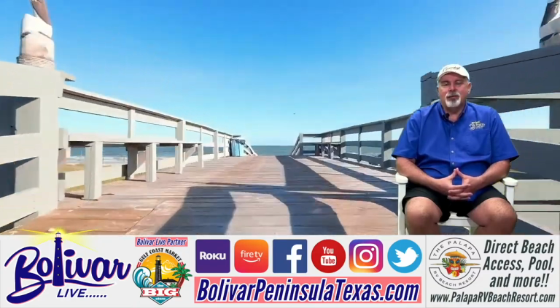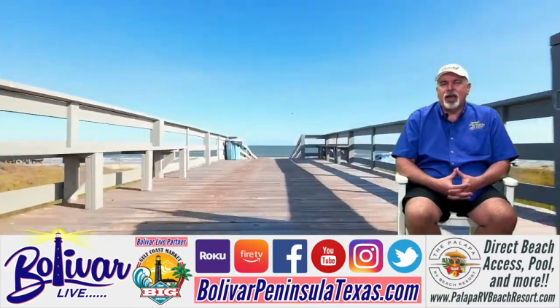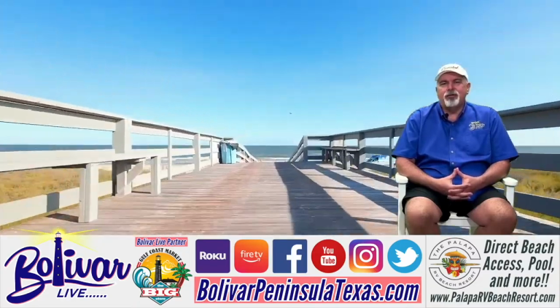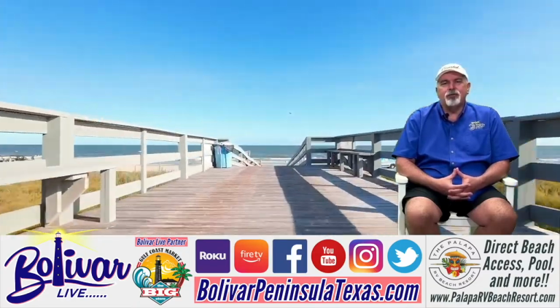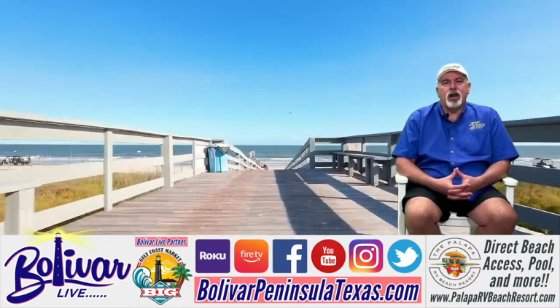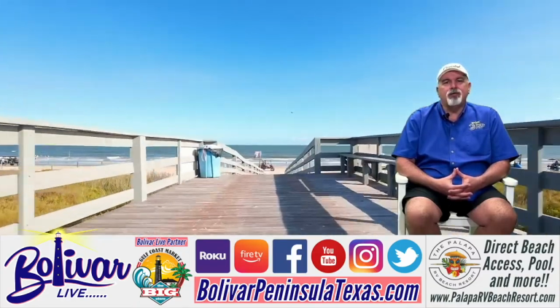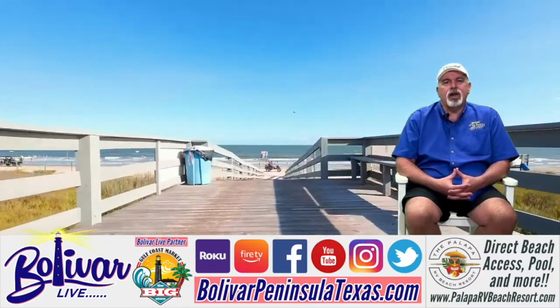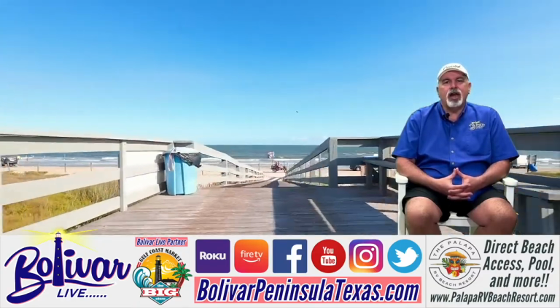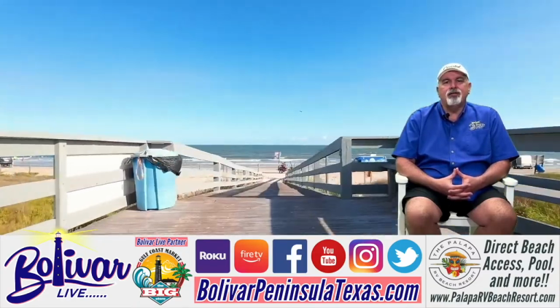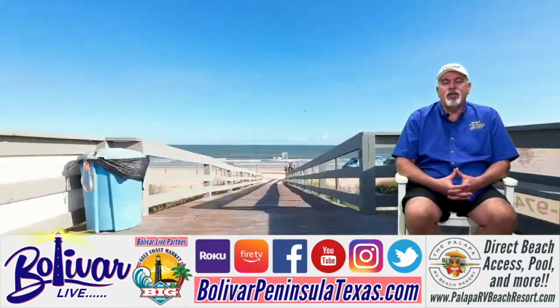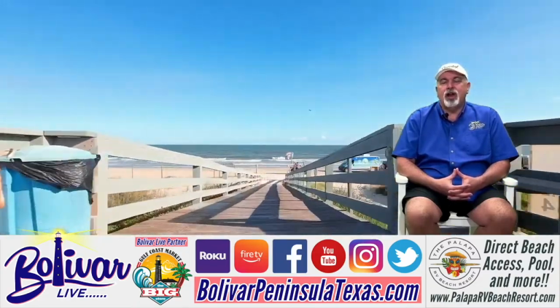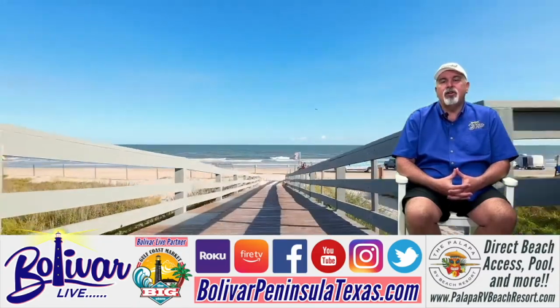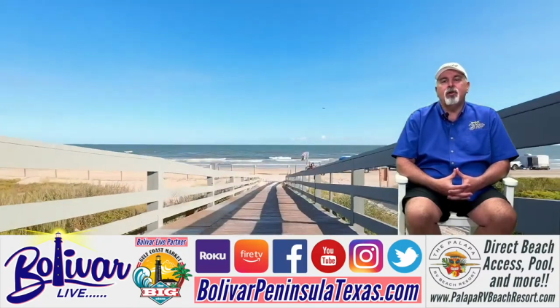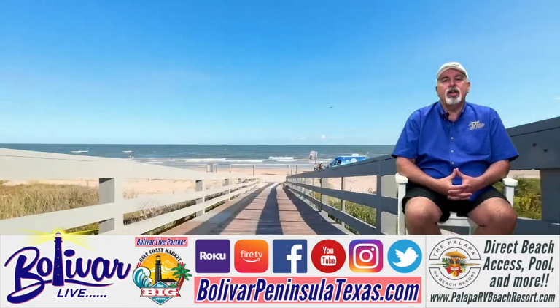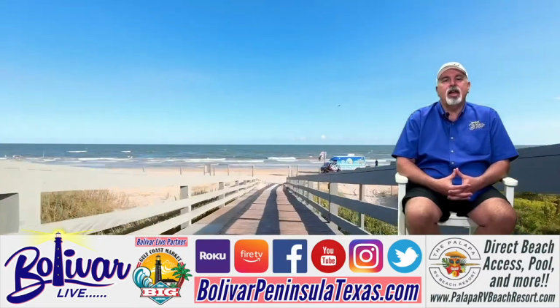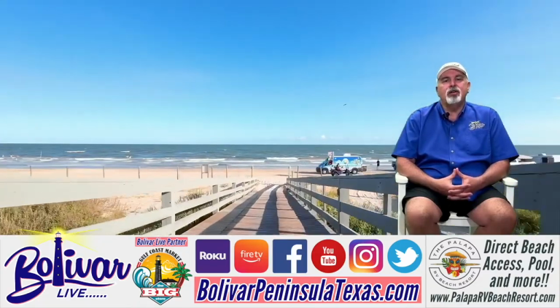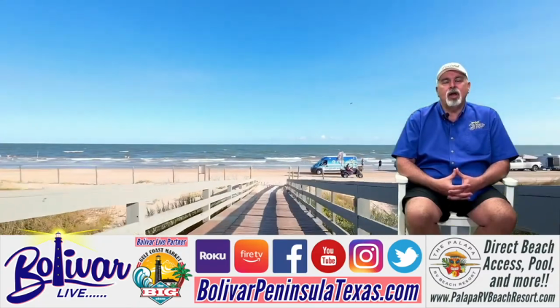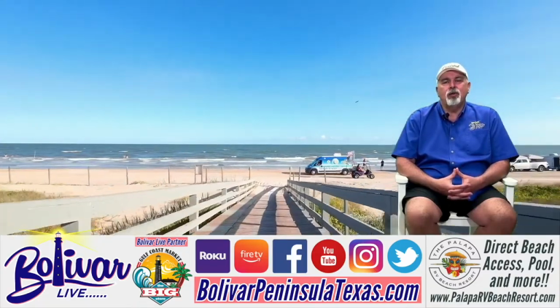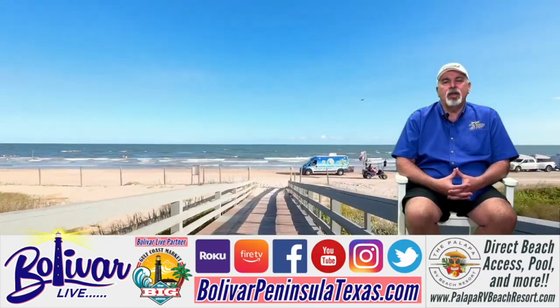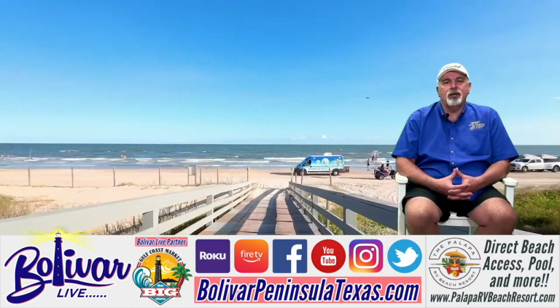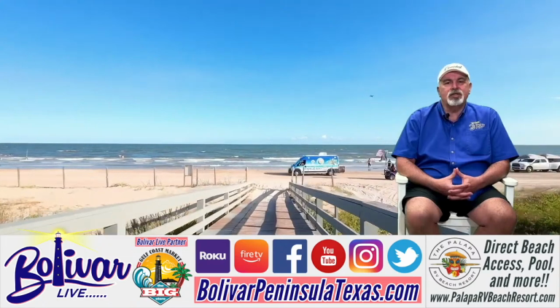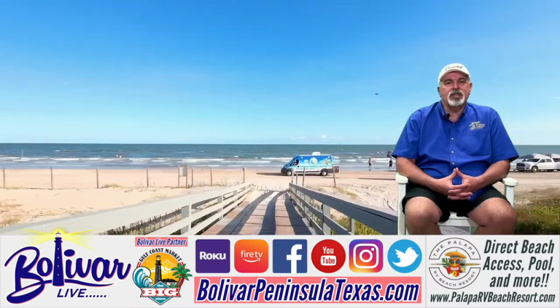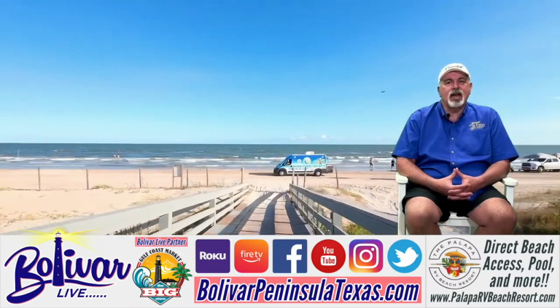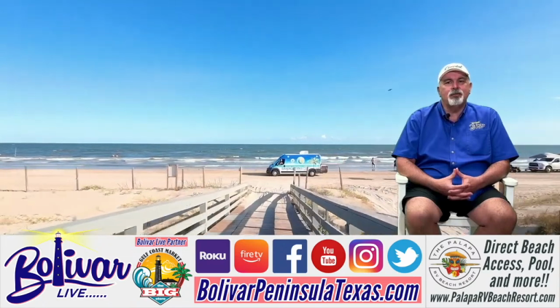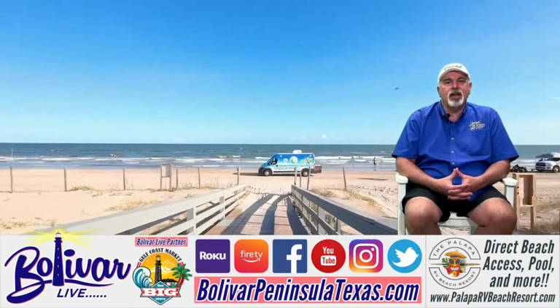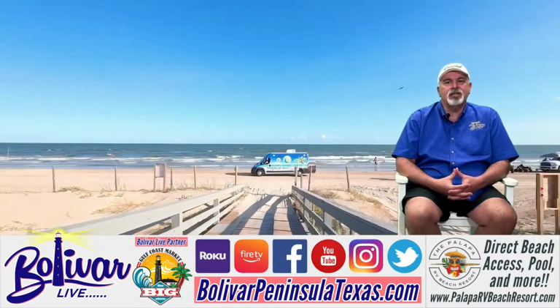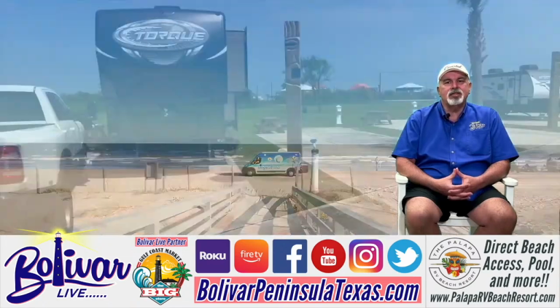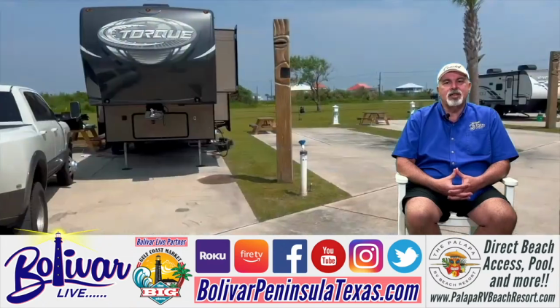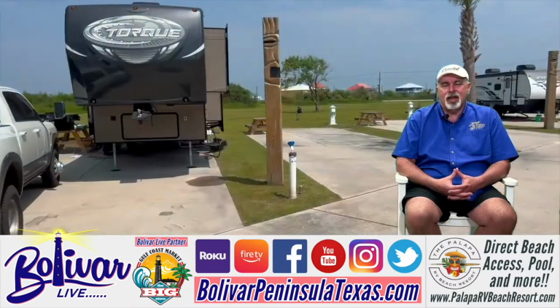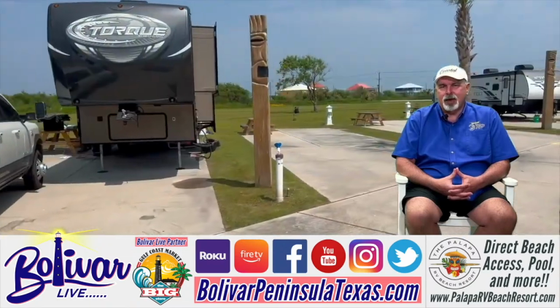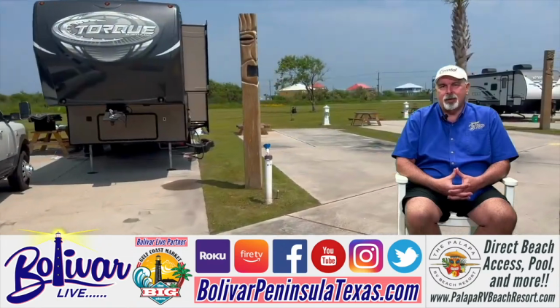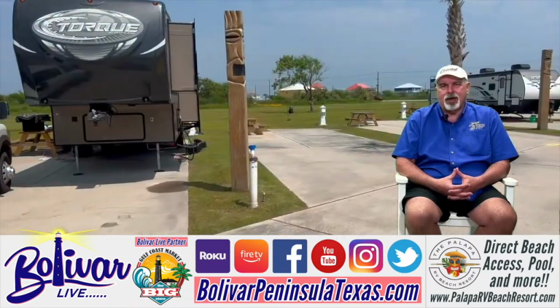Until next time, I'm David with Bolivar Live. Y'all have a great day, great week, come see us, God bless, and bye bye.